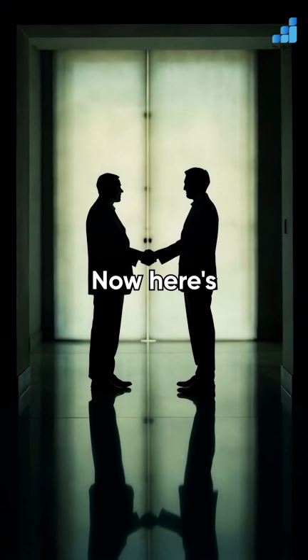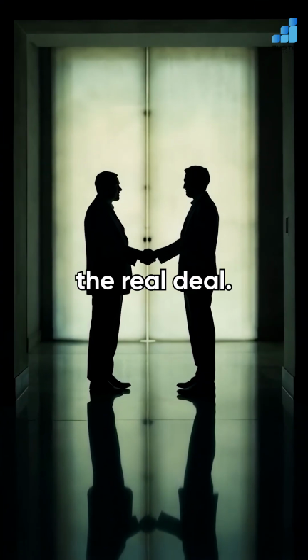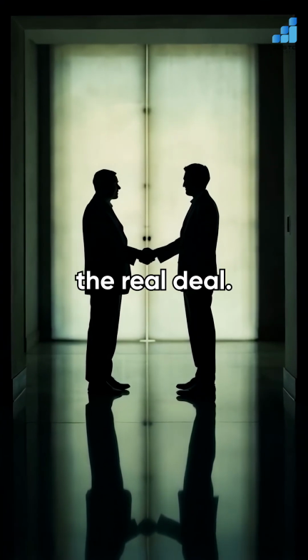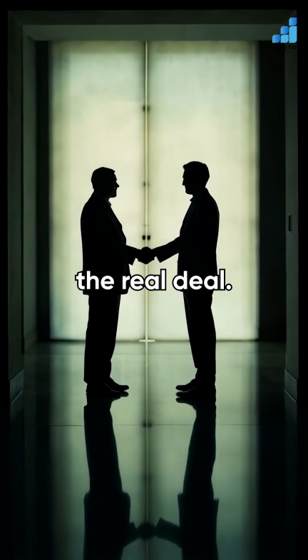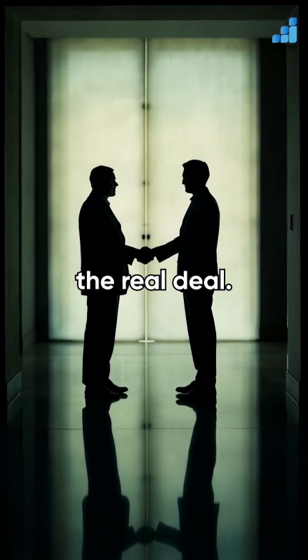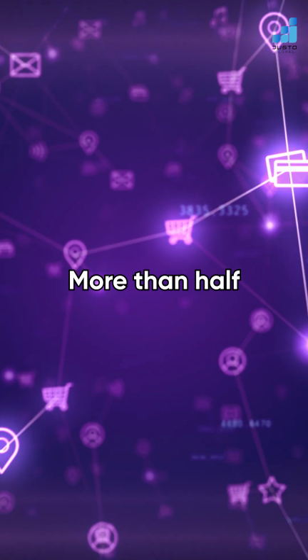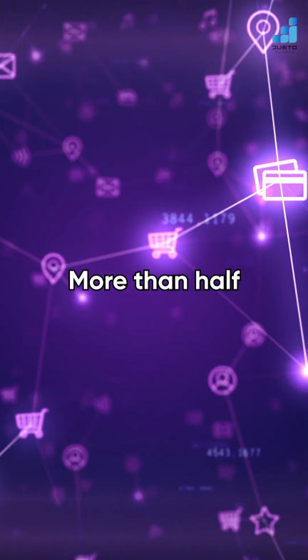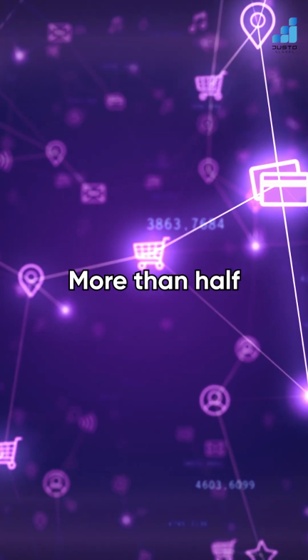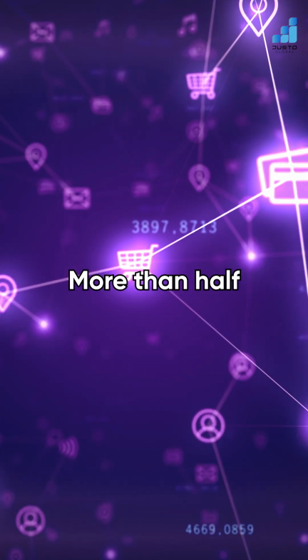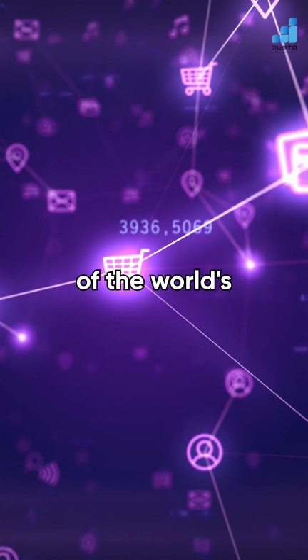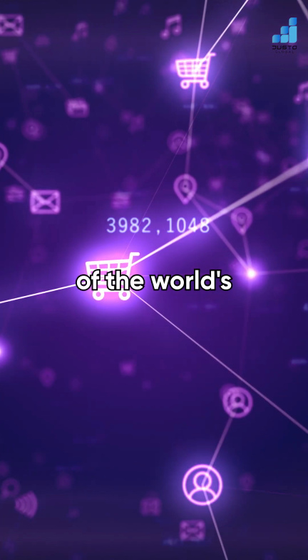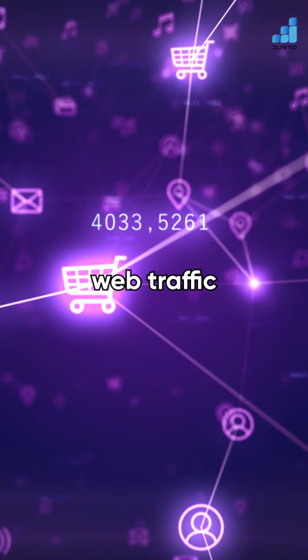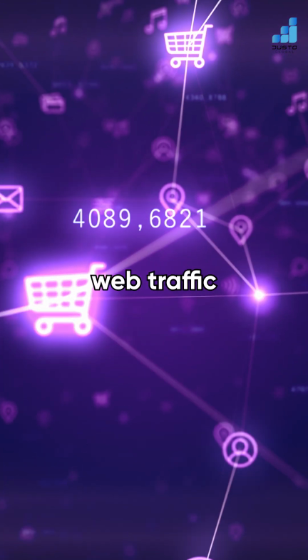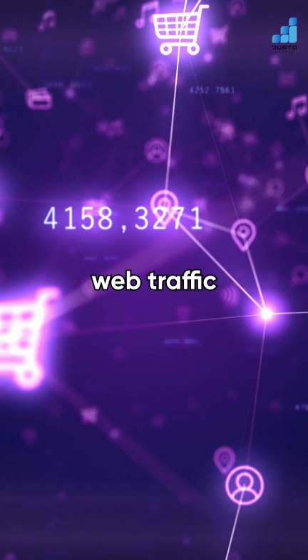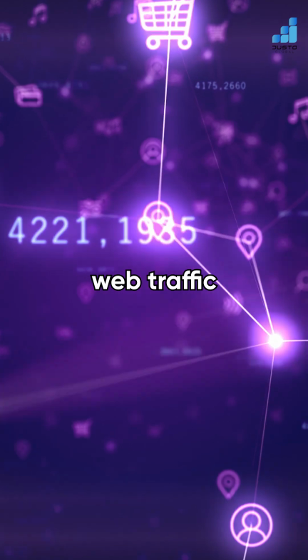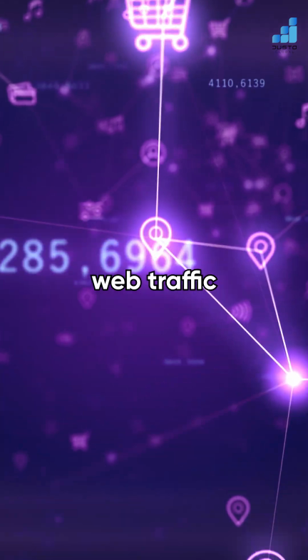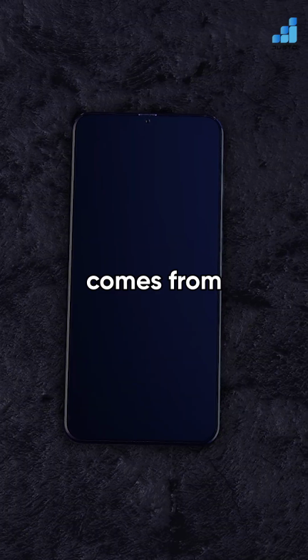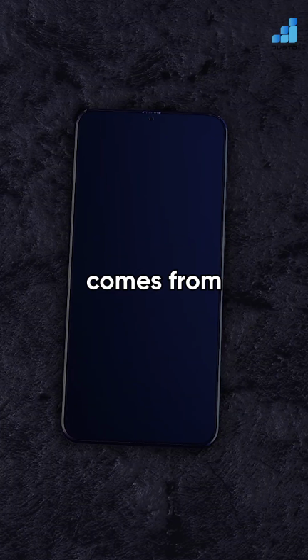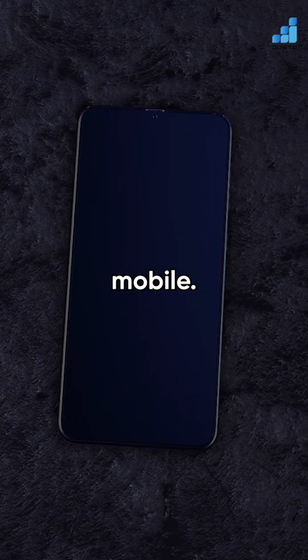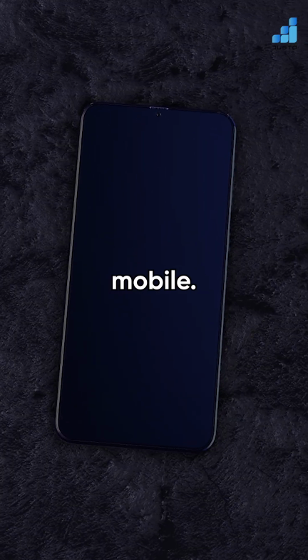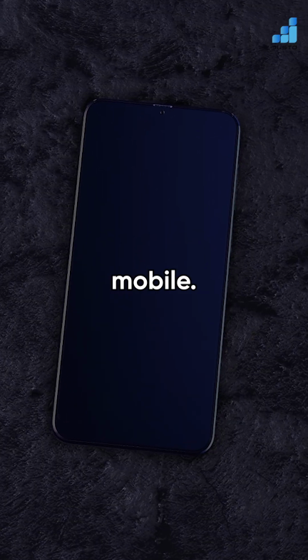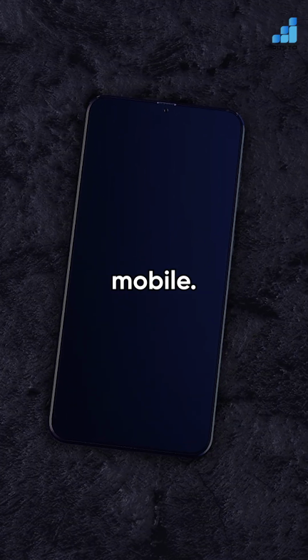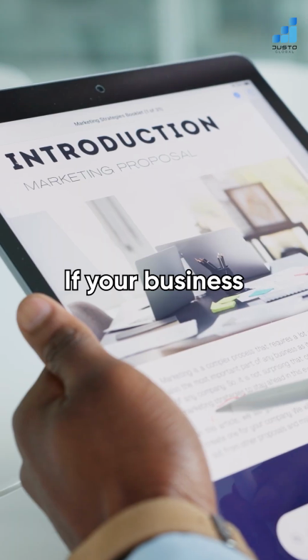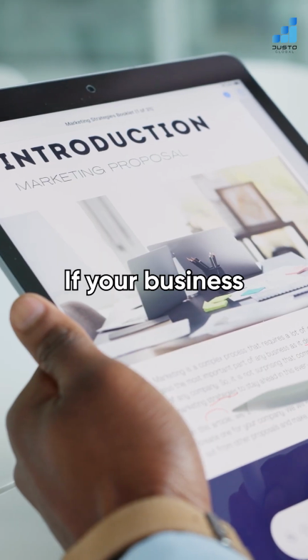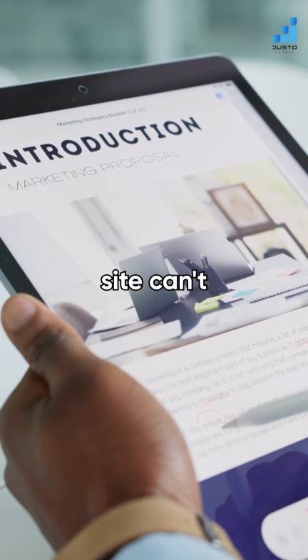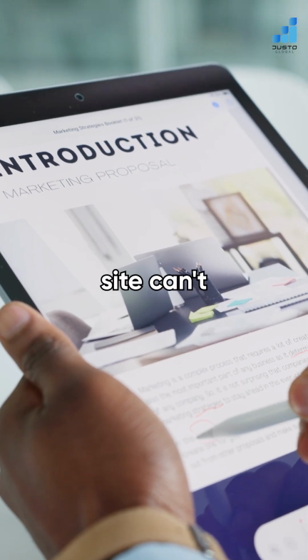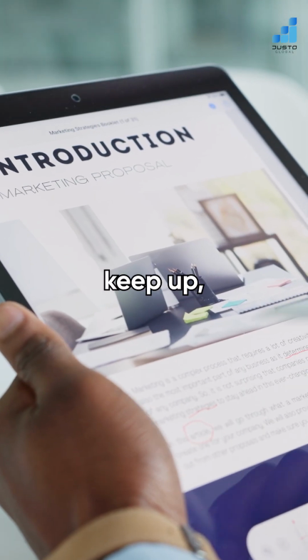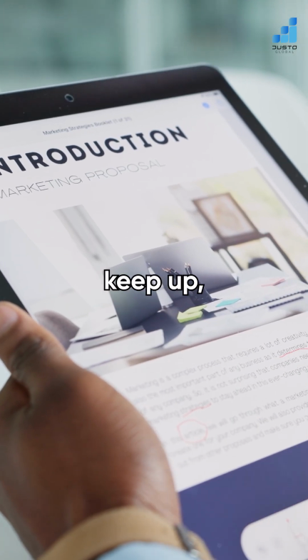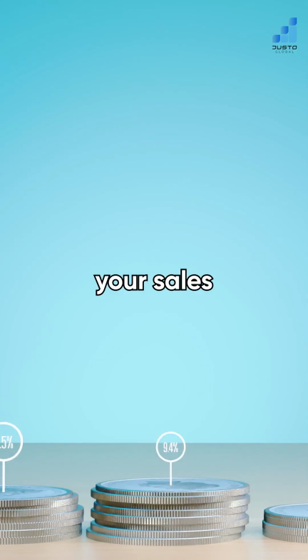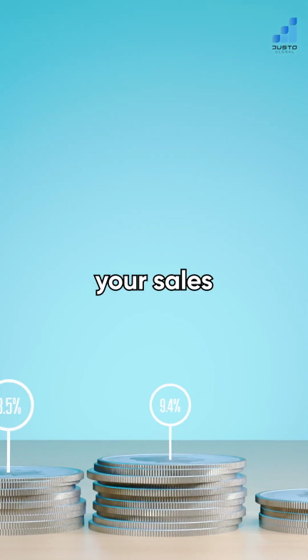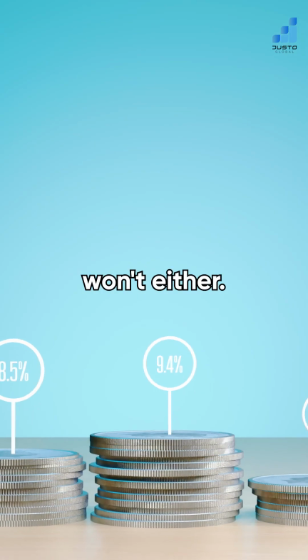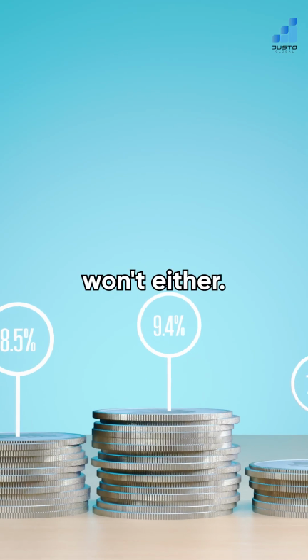Now here's the real deal. More than half of the world's web traffic comes from mobile. If your business site can't keep up, your sales won't either.